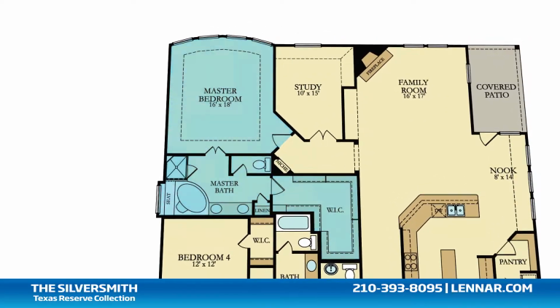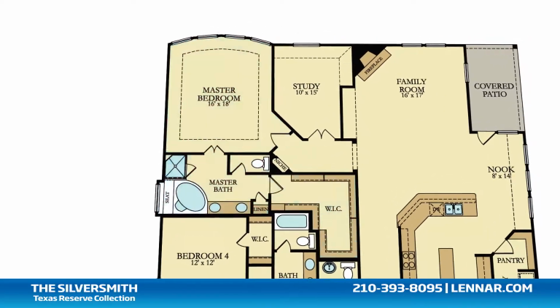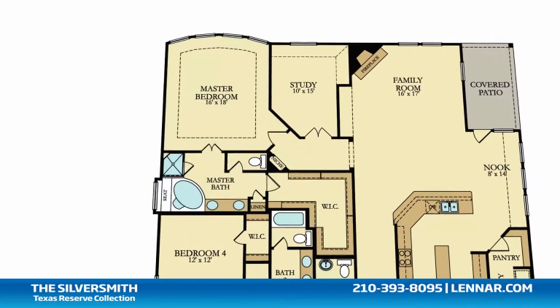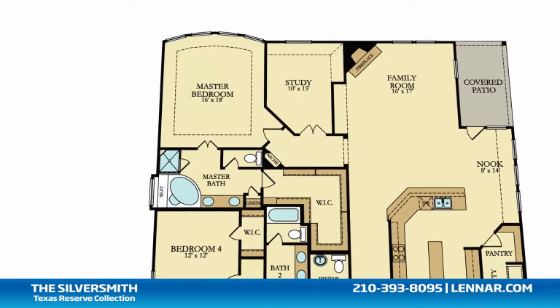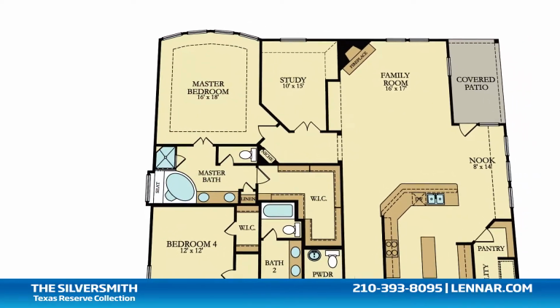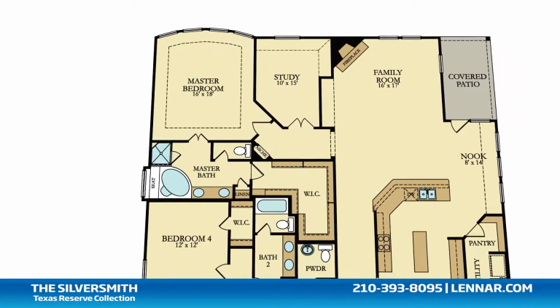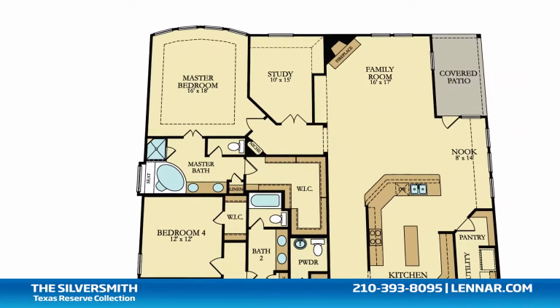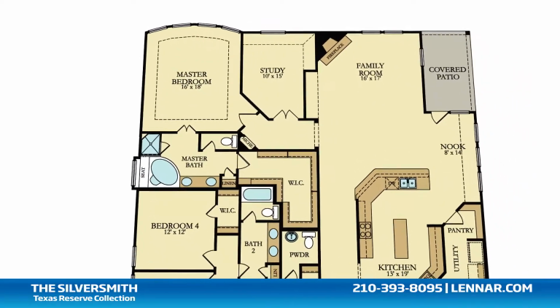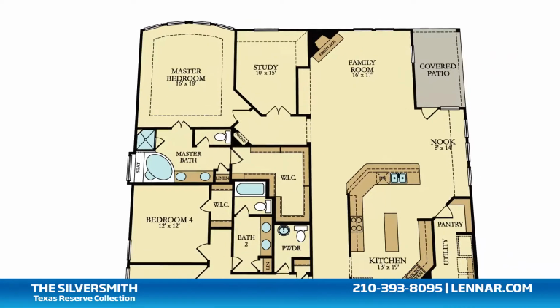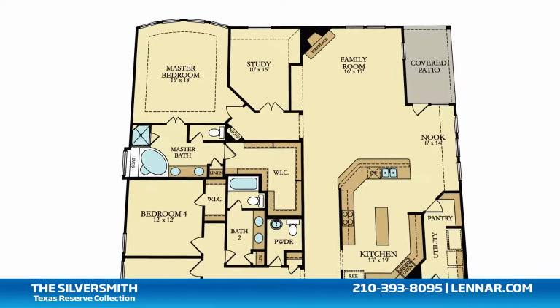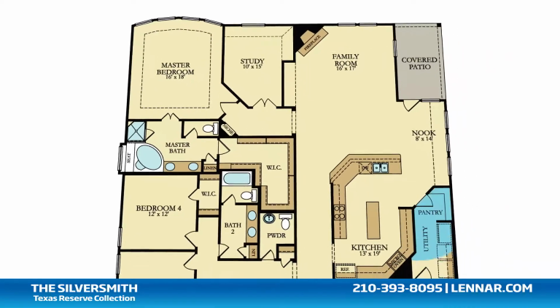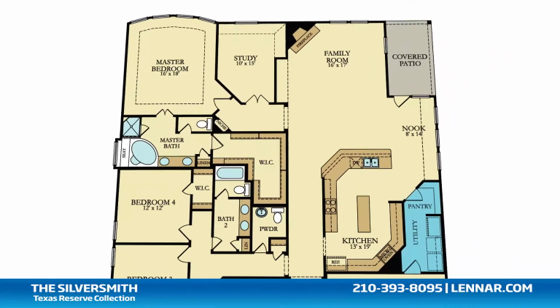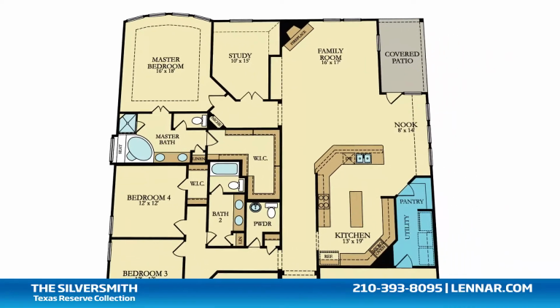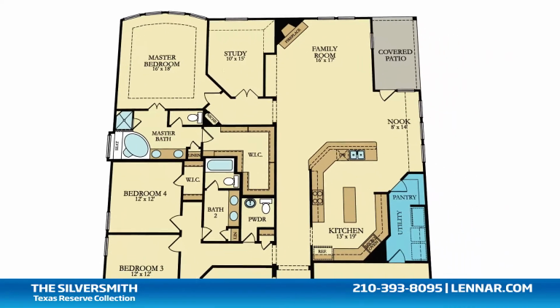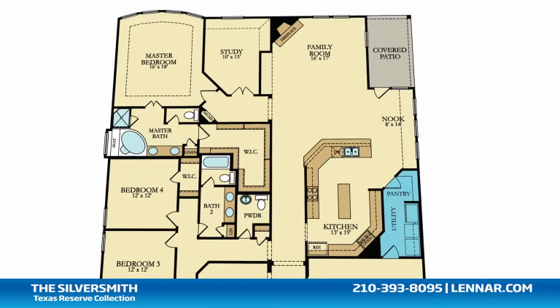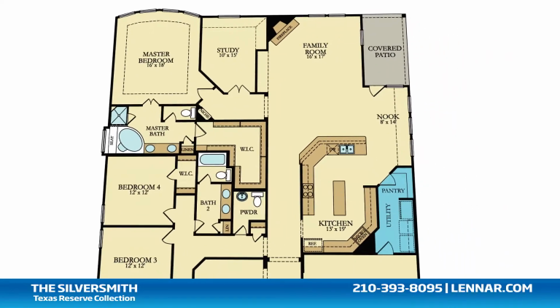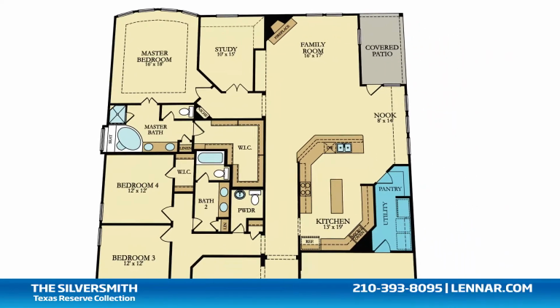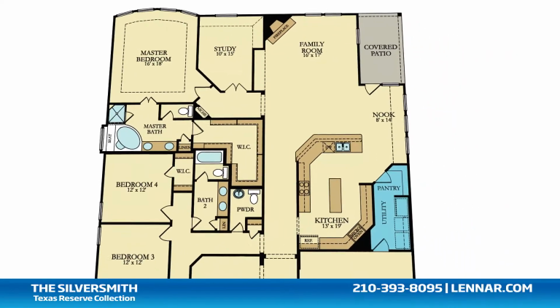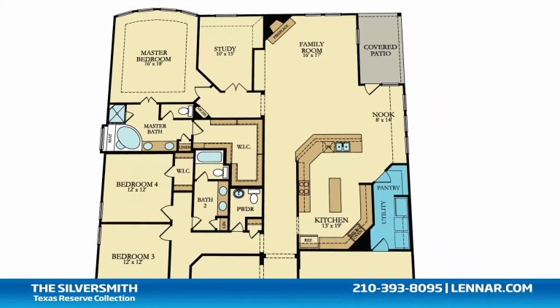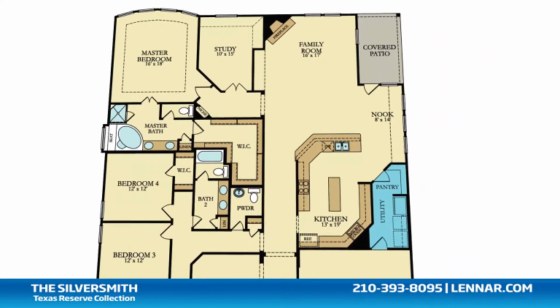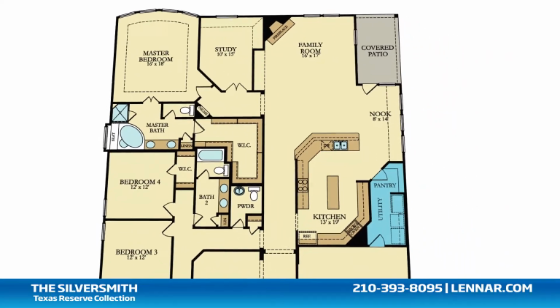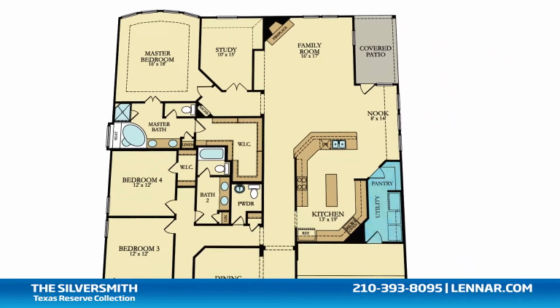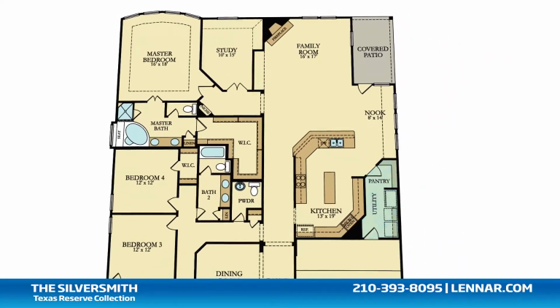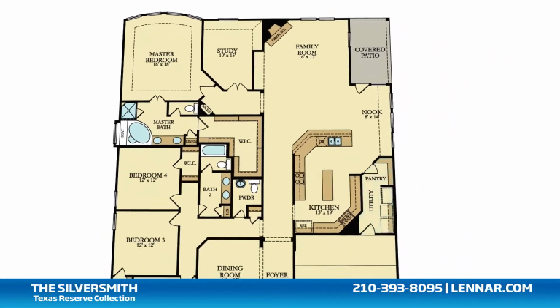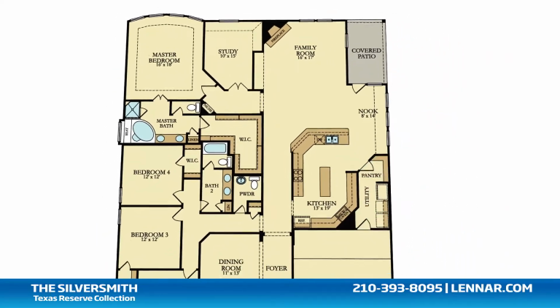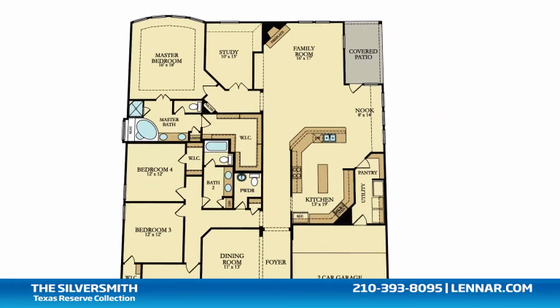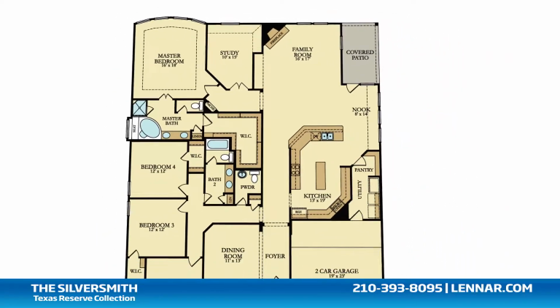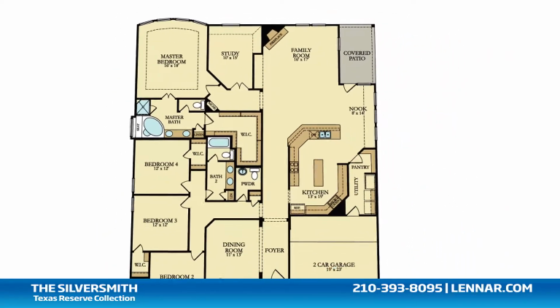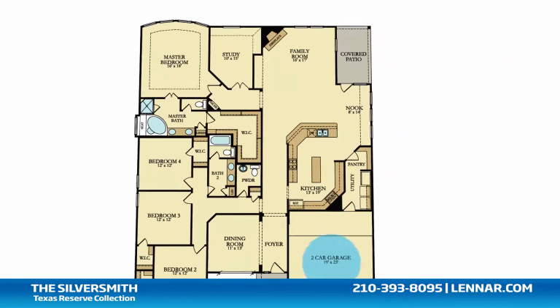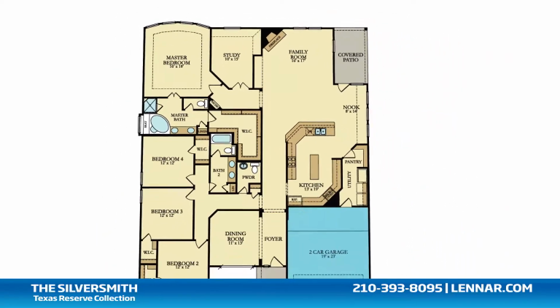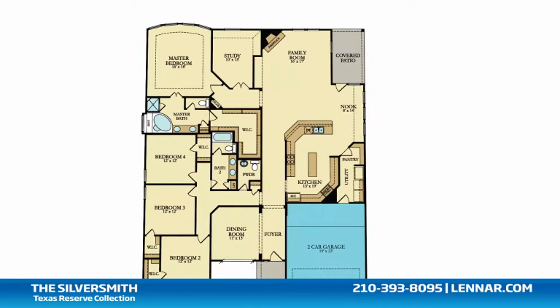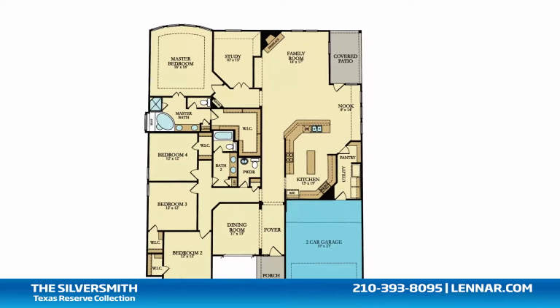This incredible new home also features a spacious walk-in pantry and utility room, plenty of extra storage, and a two-car garage.